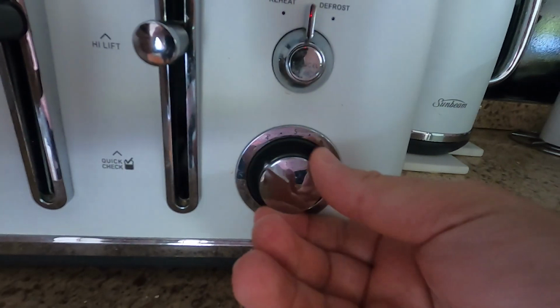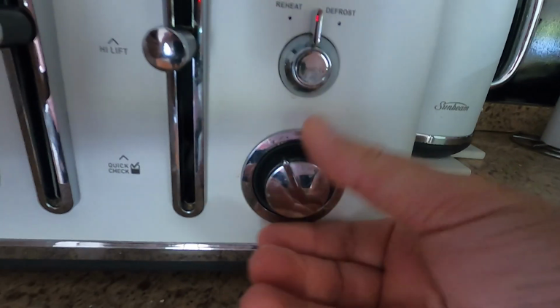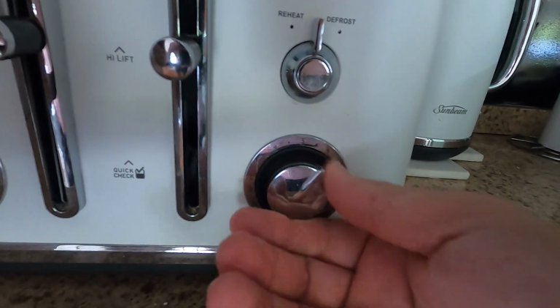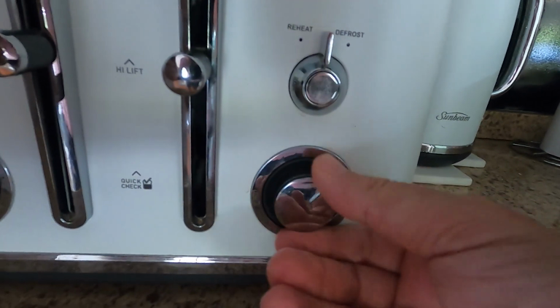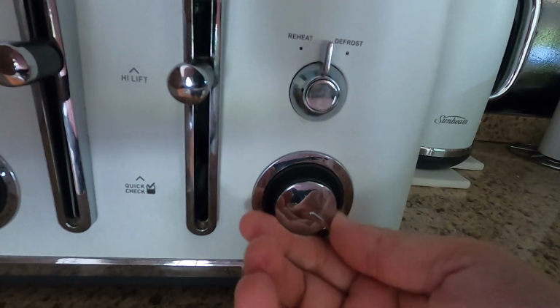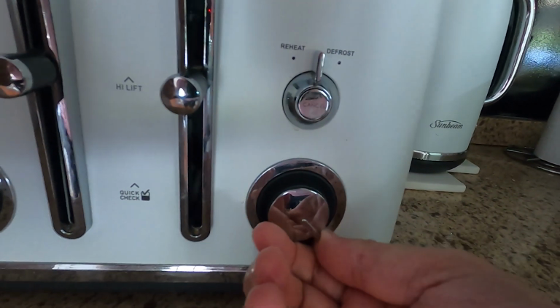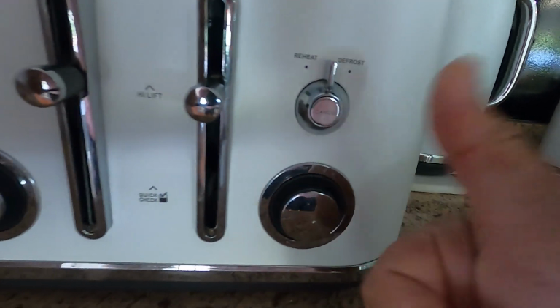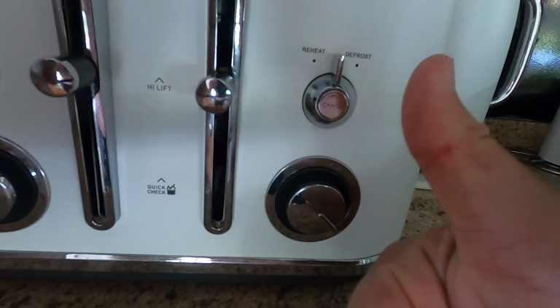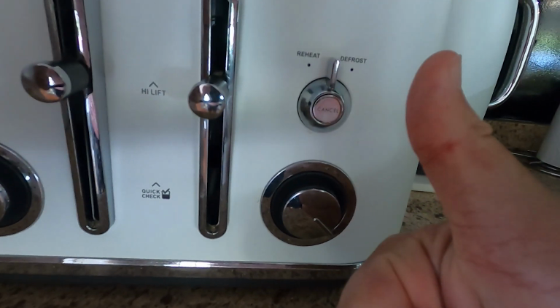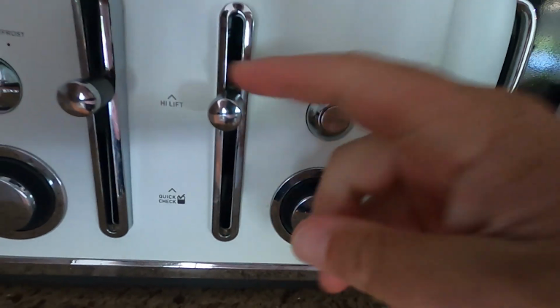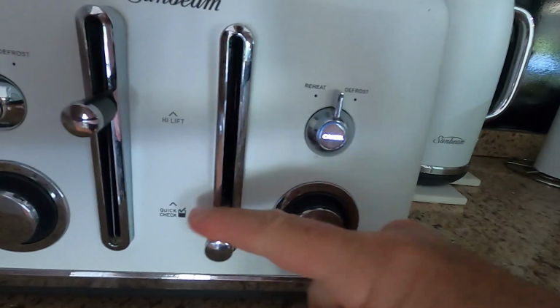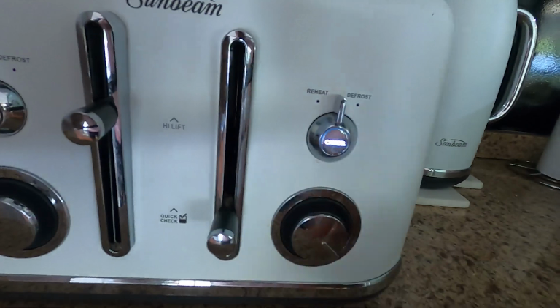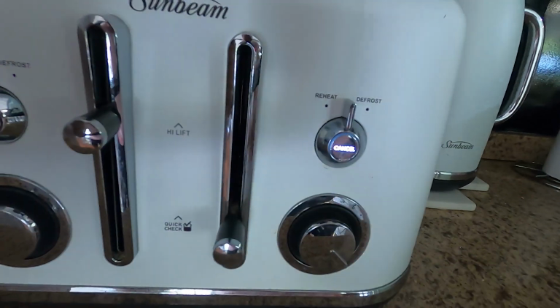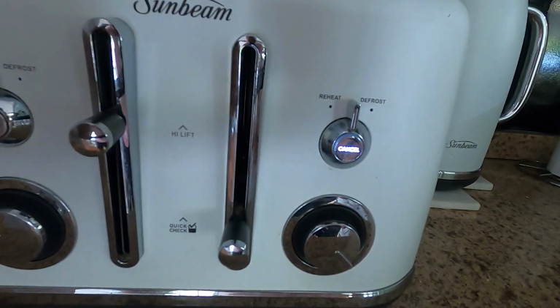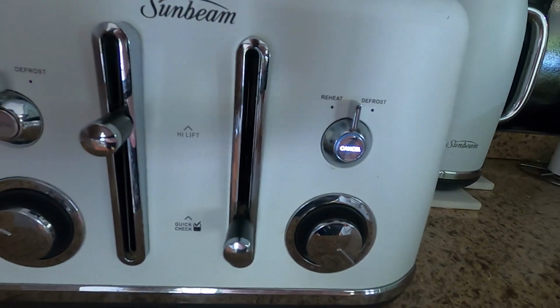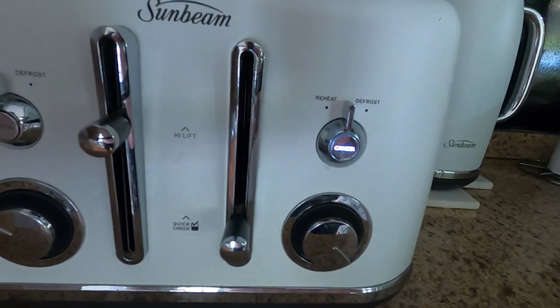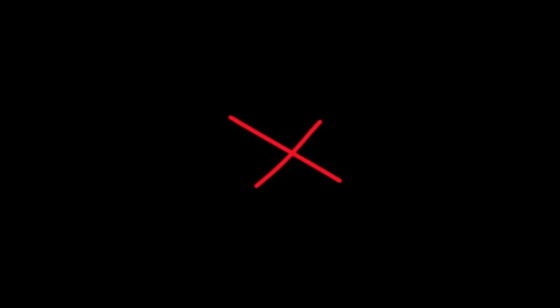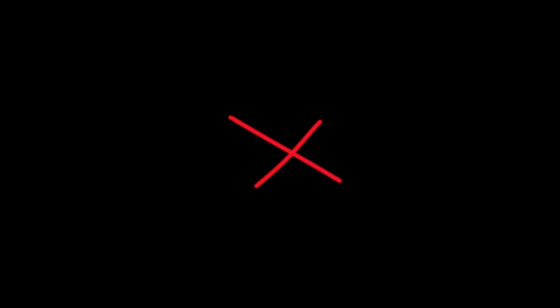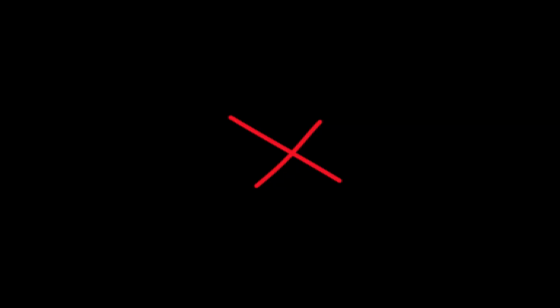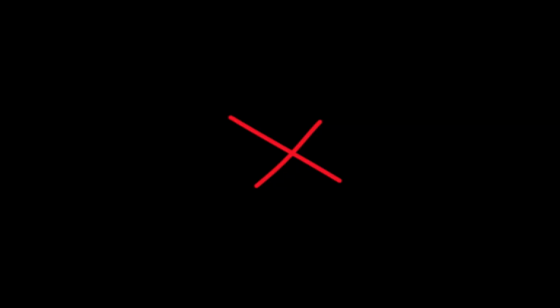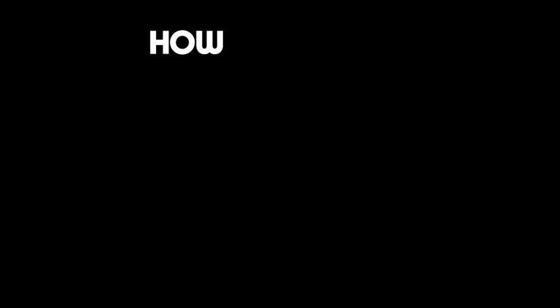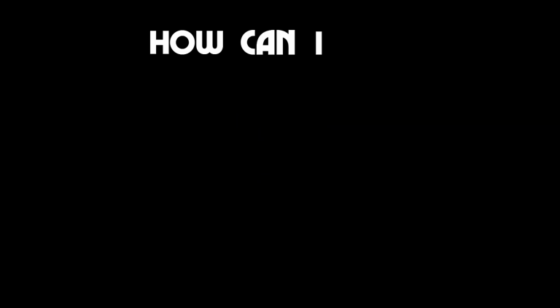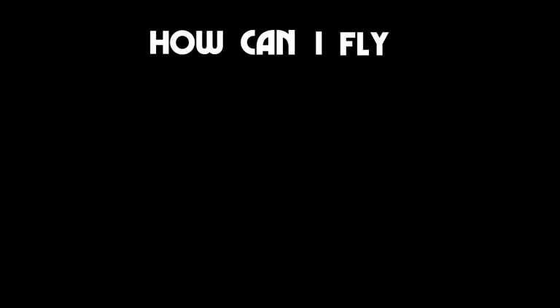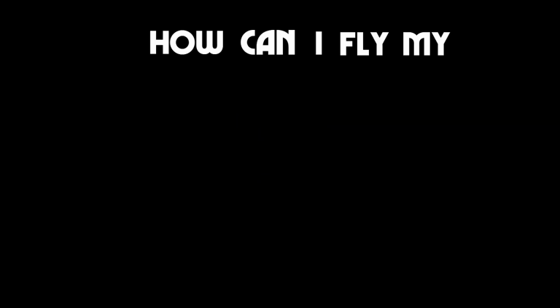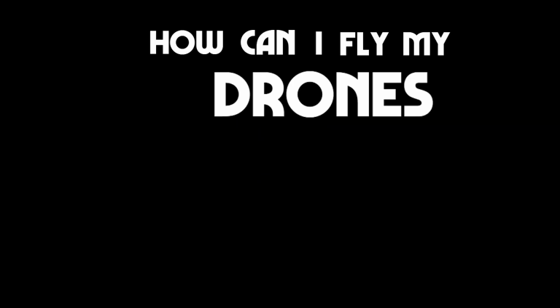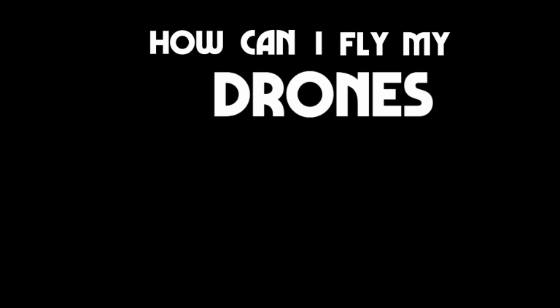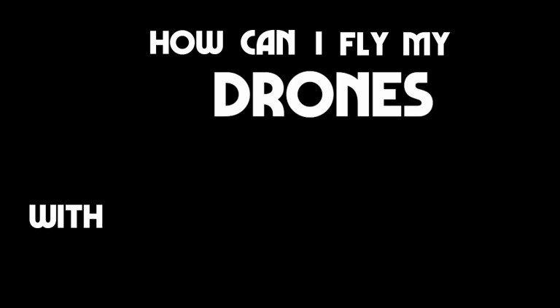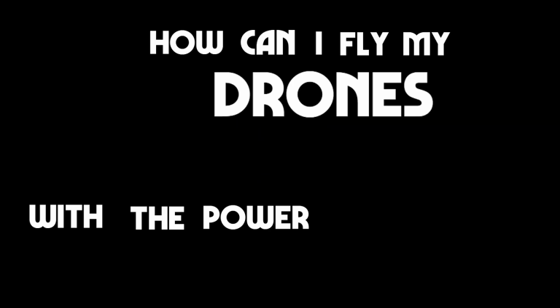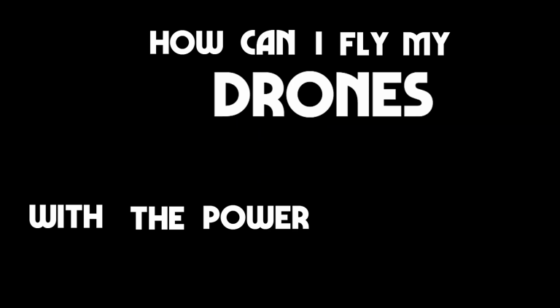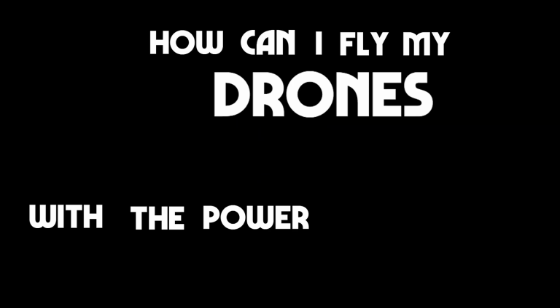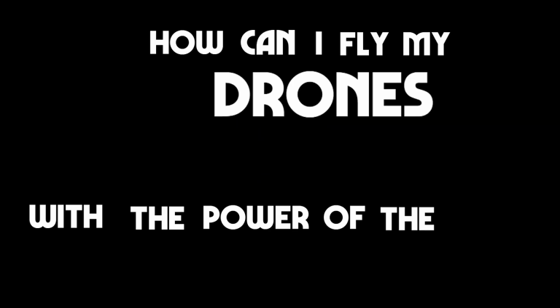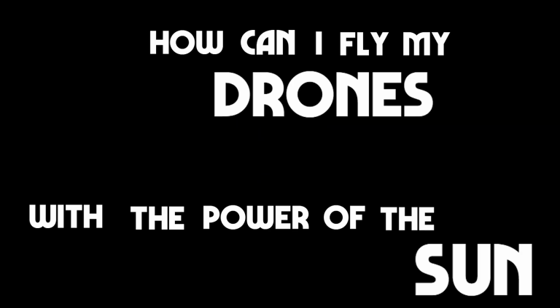What happens when you set the toaster to nine? Sorry, that's the wrong question. I mean, how can I fly my drones with the power of the sun?